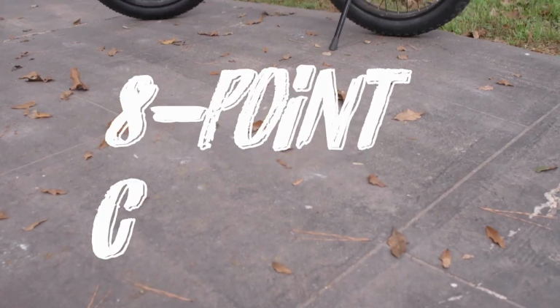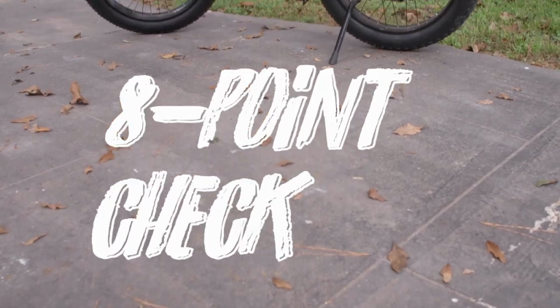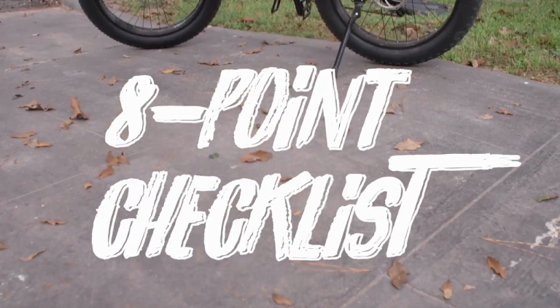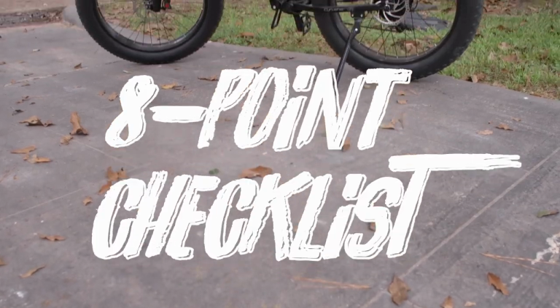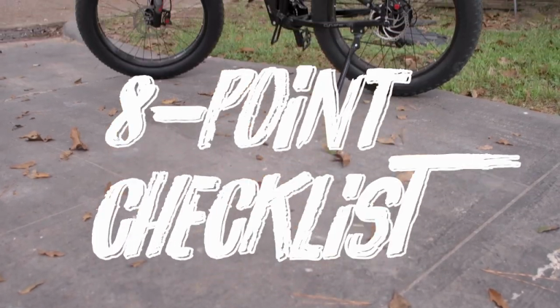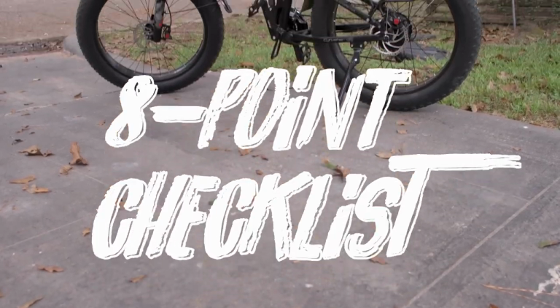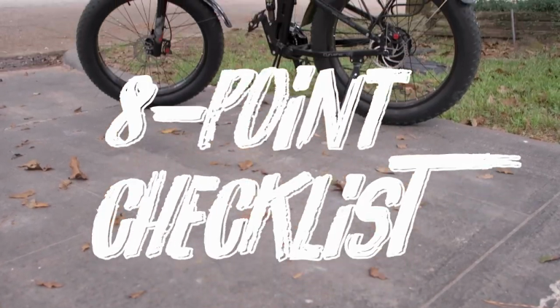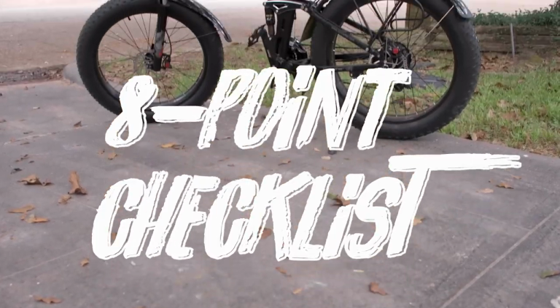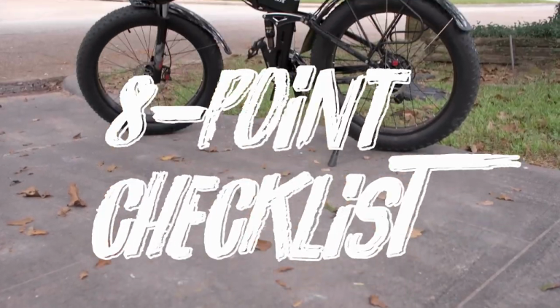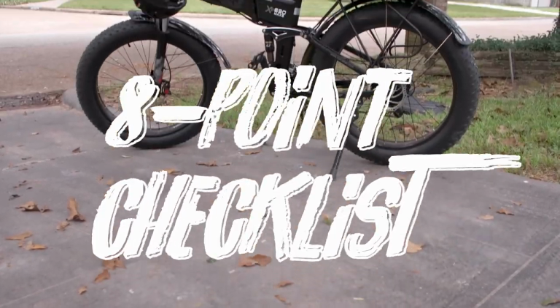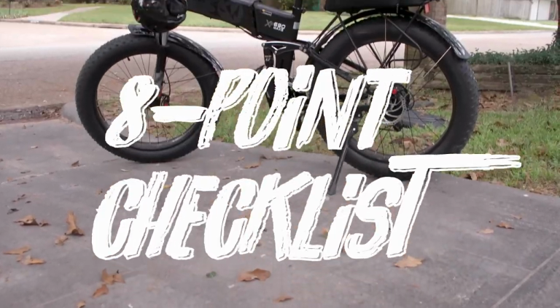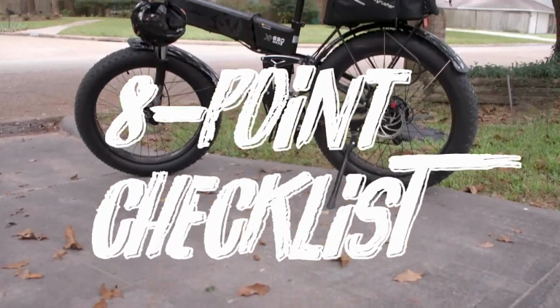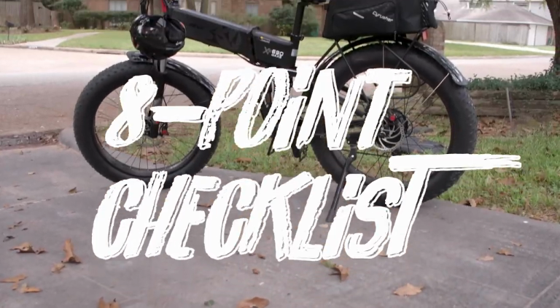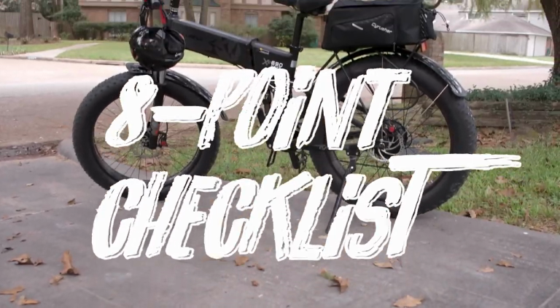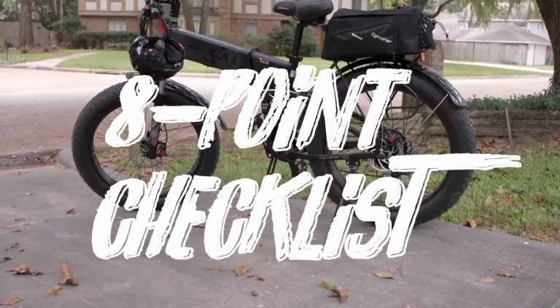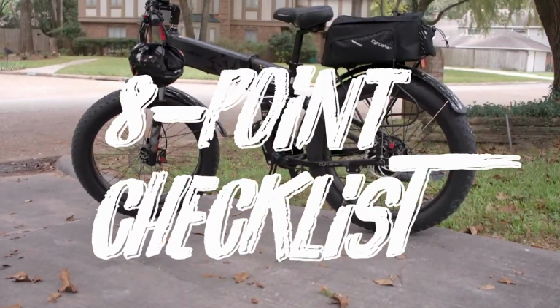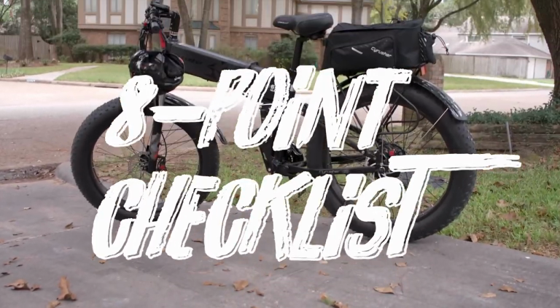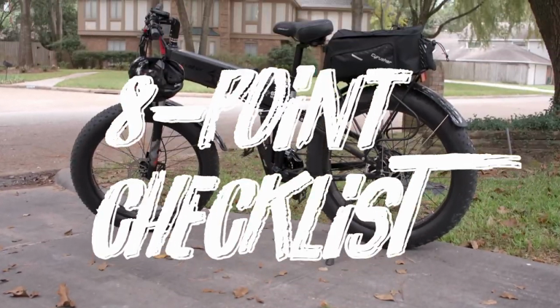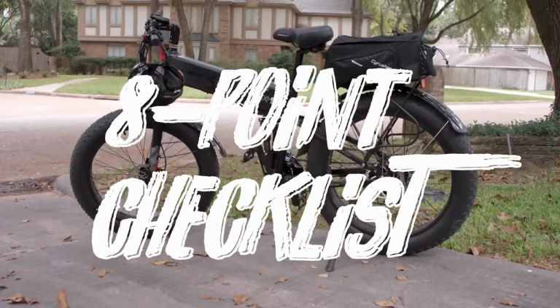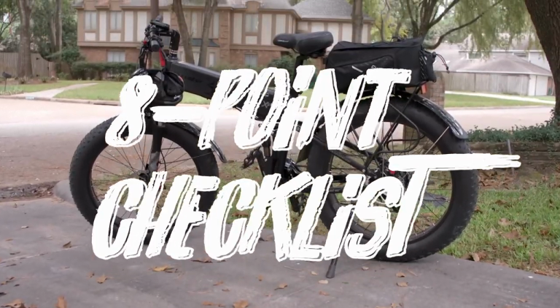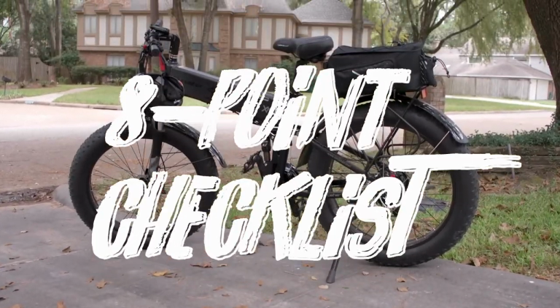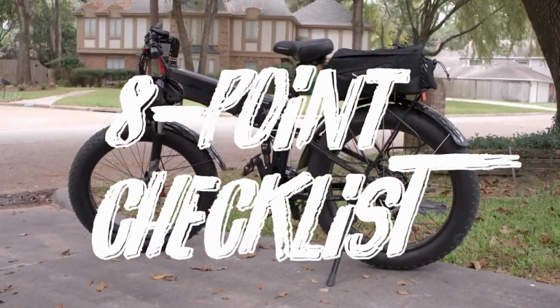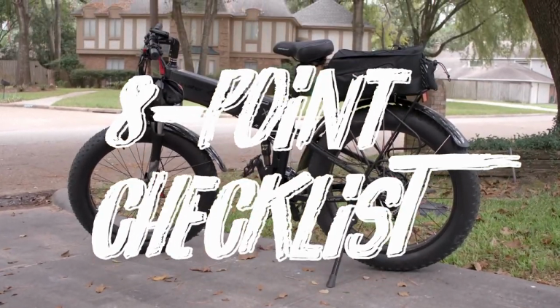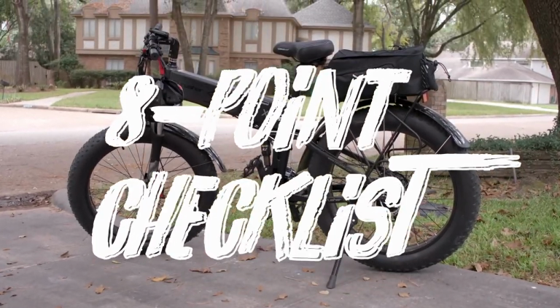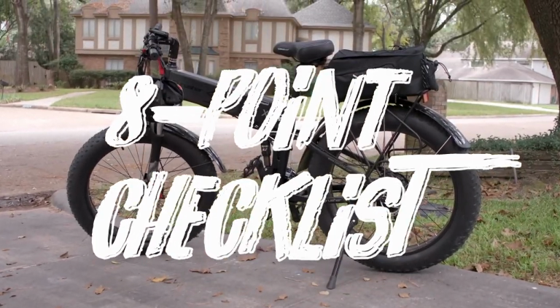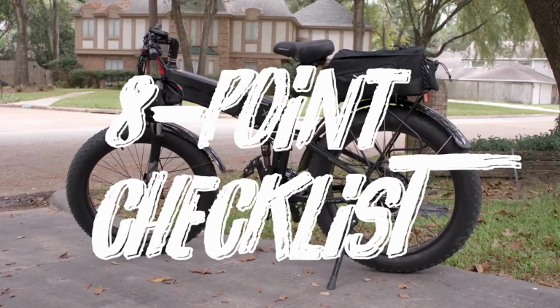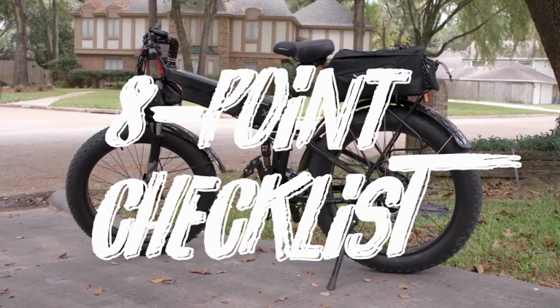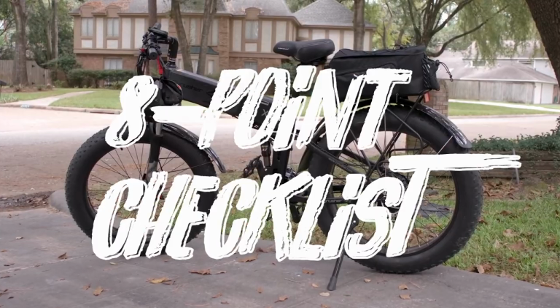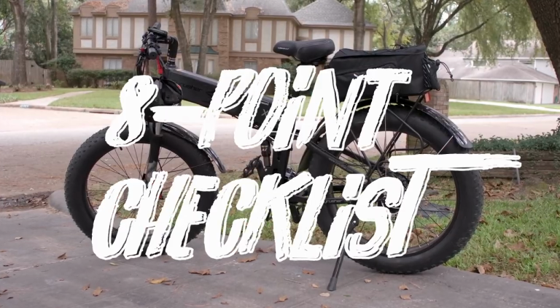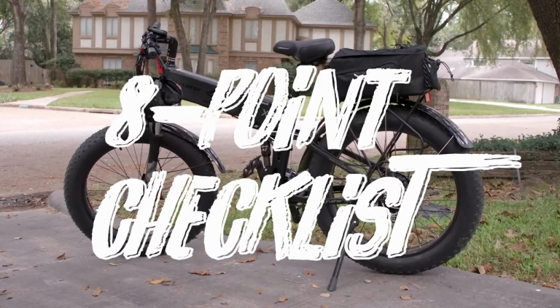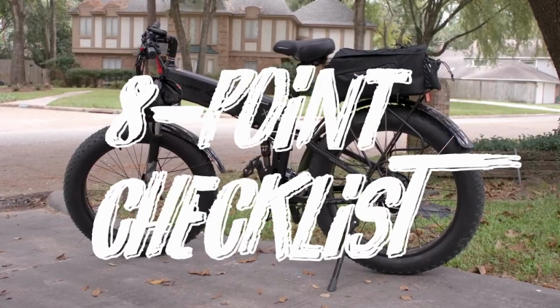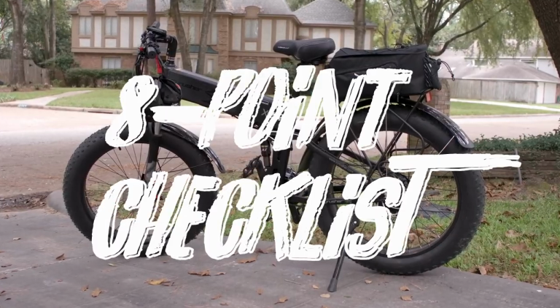Welcome back to SciRusher TV. Today we're going to talk about the eight things that you should always check before going for a ride.